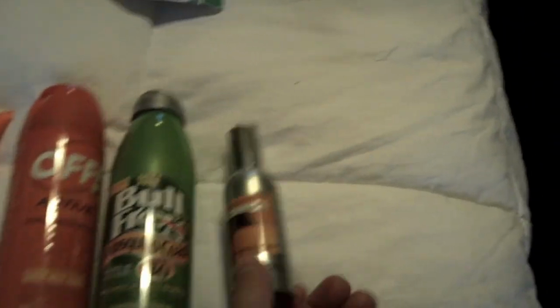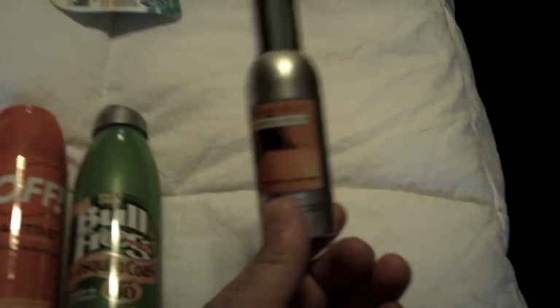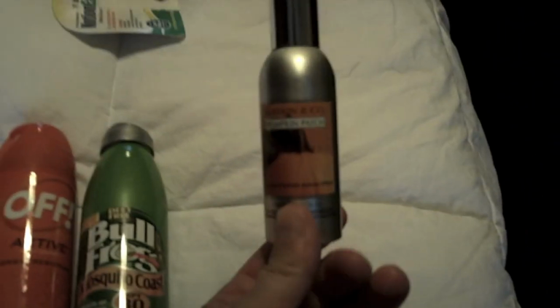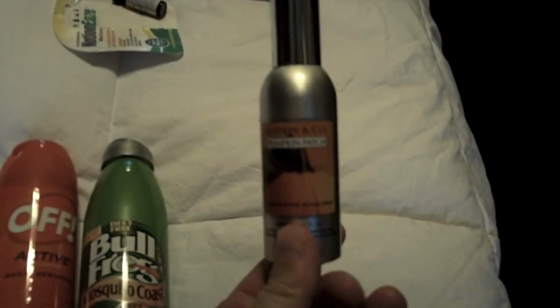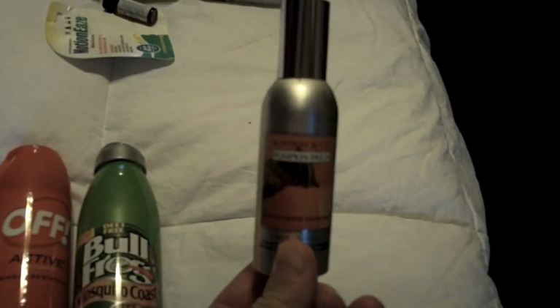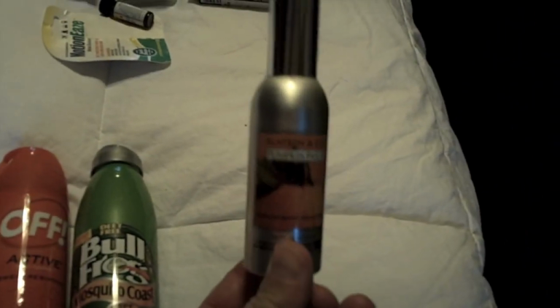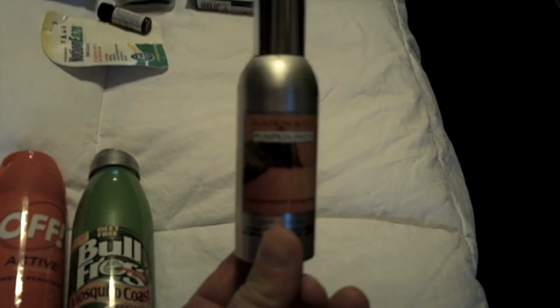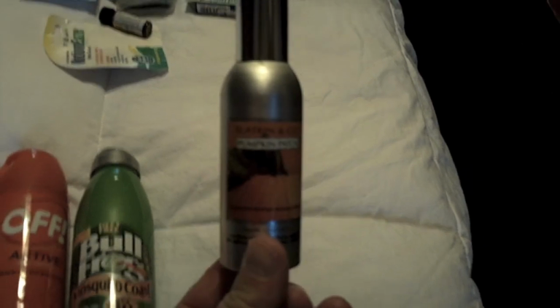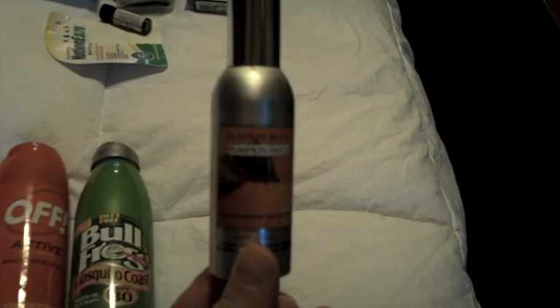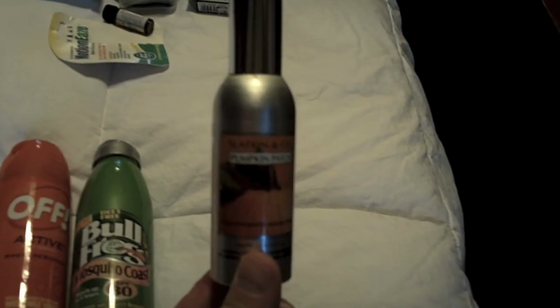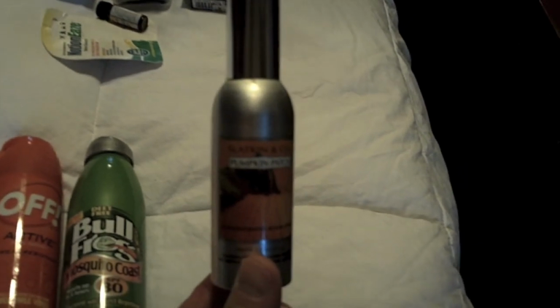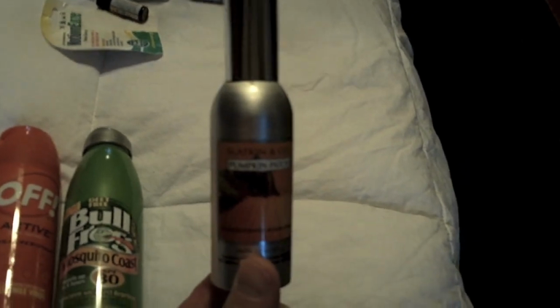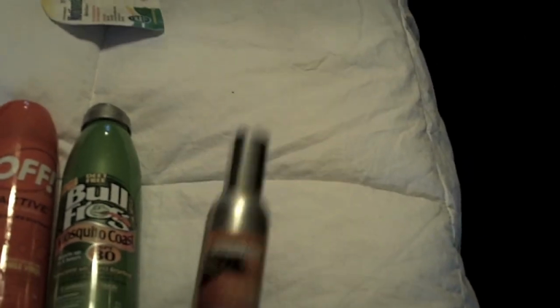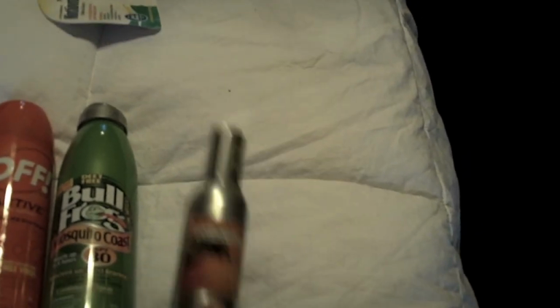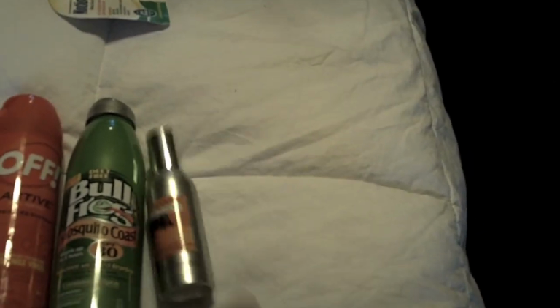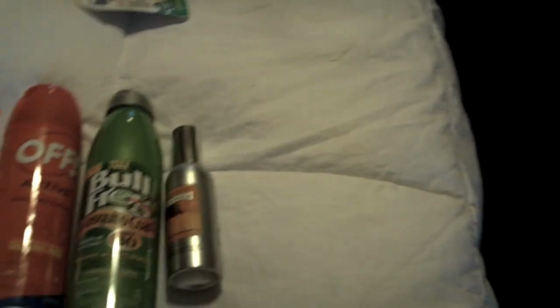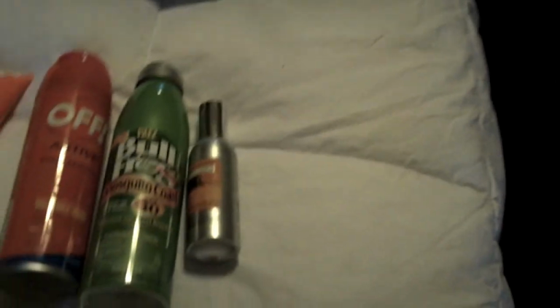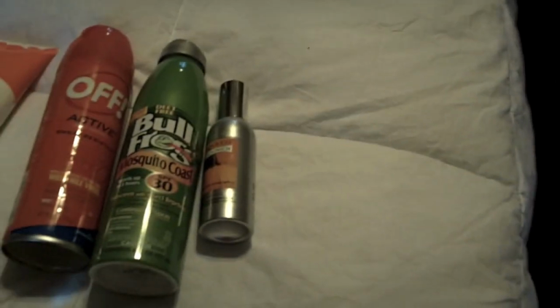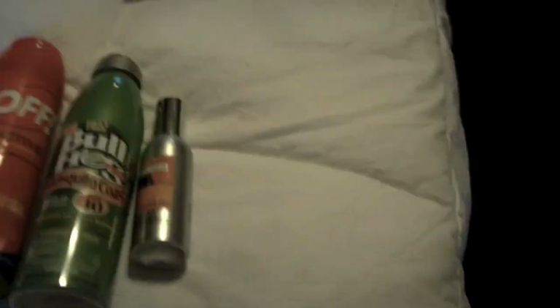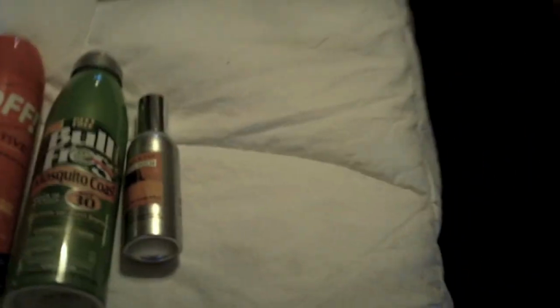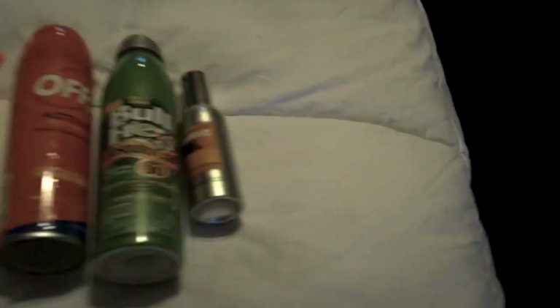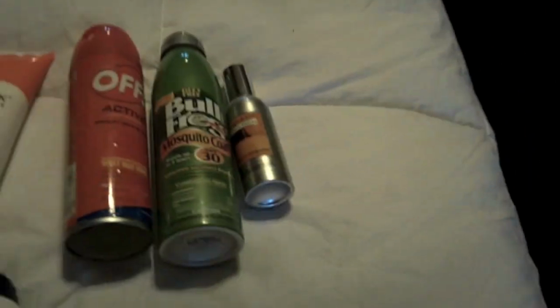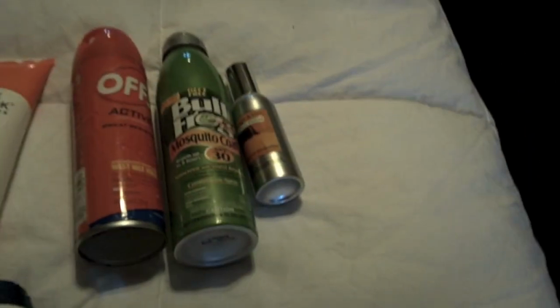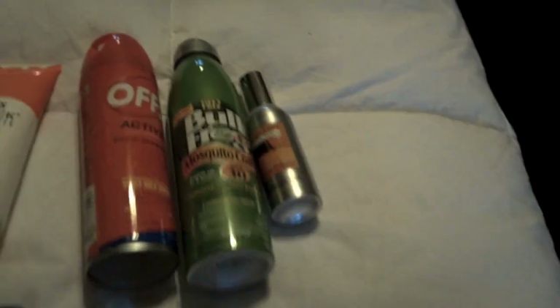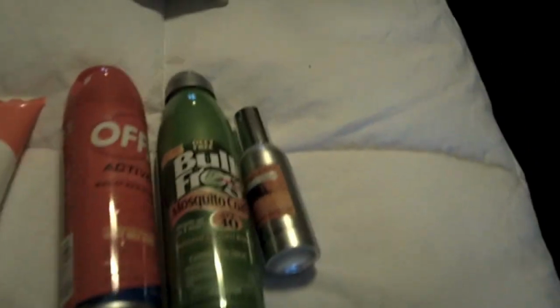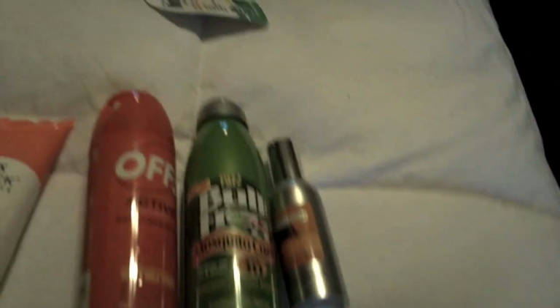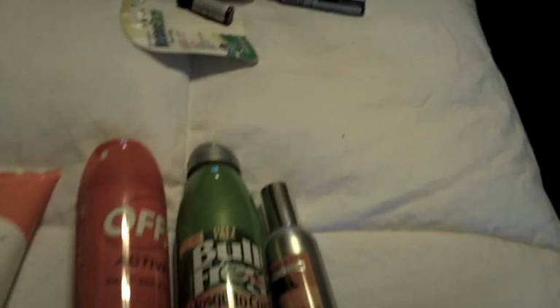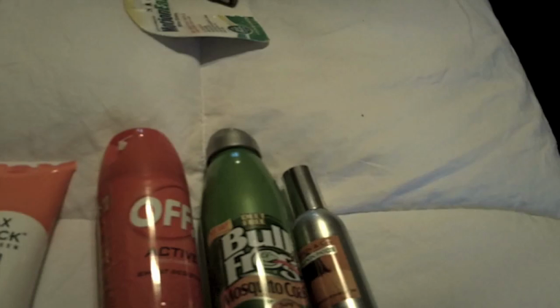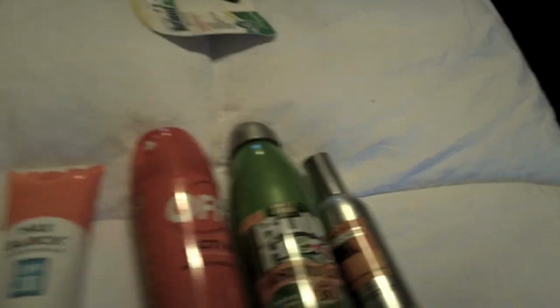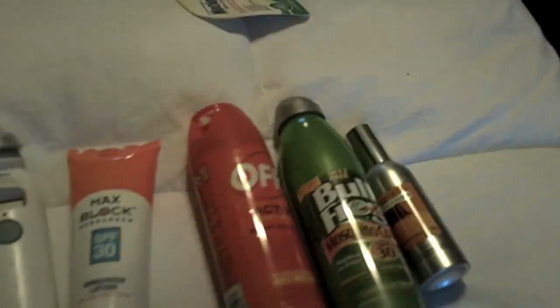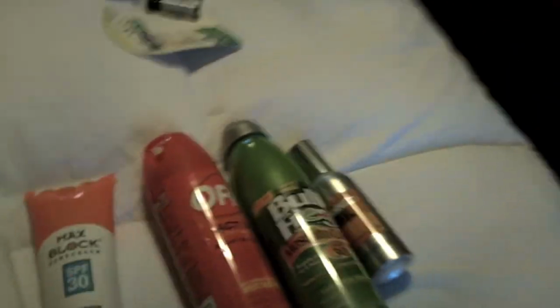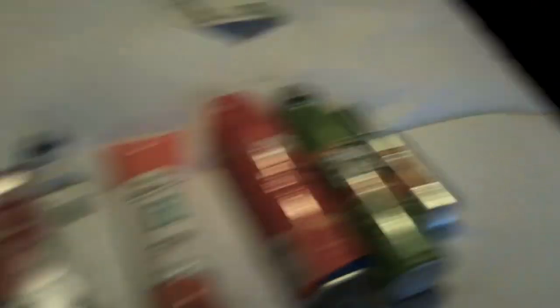This here is actually just some air freshener. It's kind of nice to have - those rooms are pretty small, so you never know. You might need that.